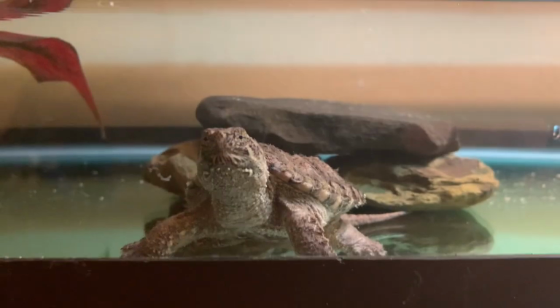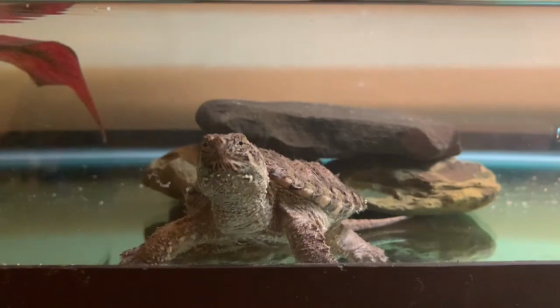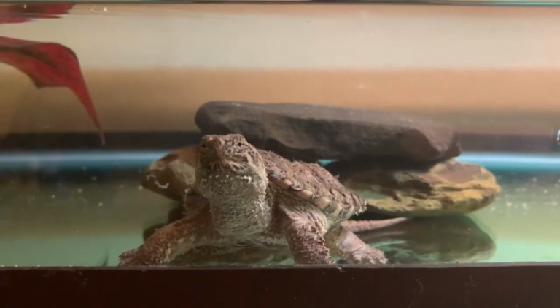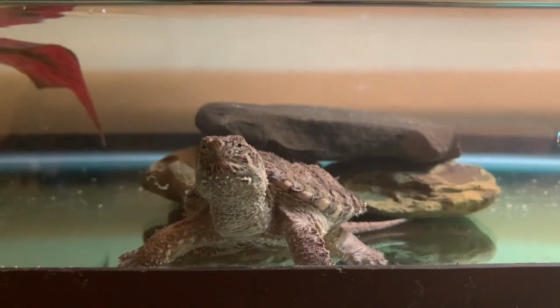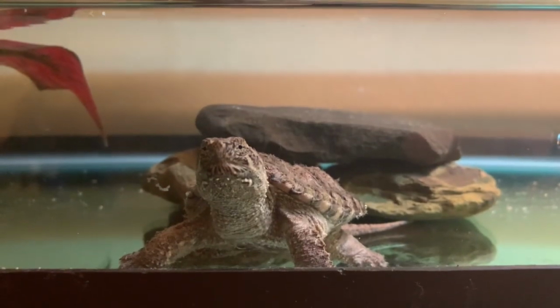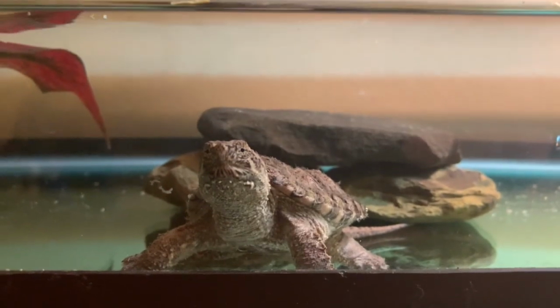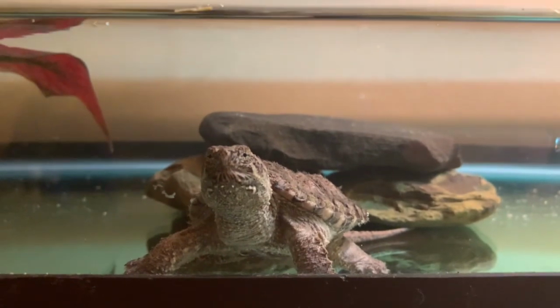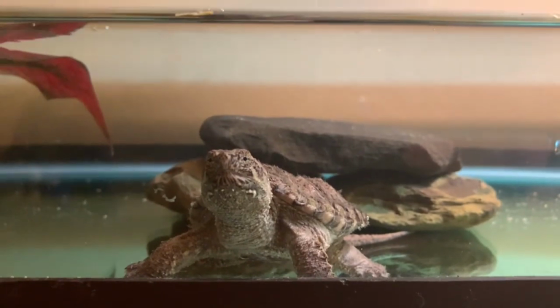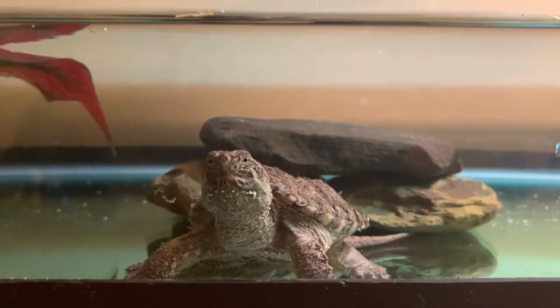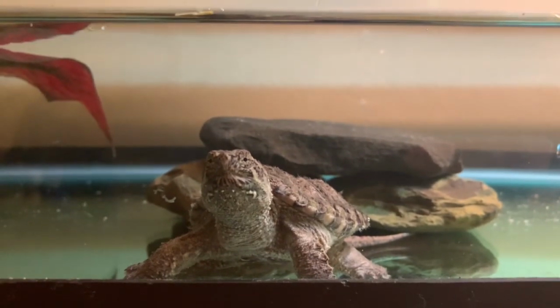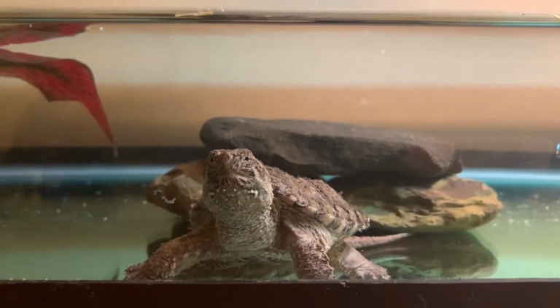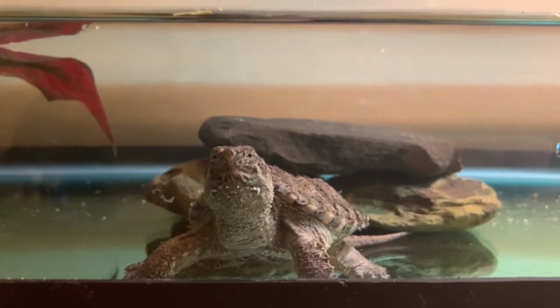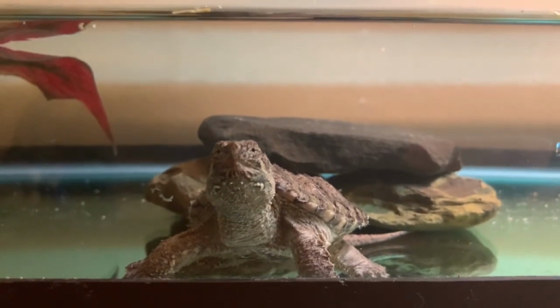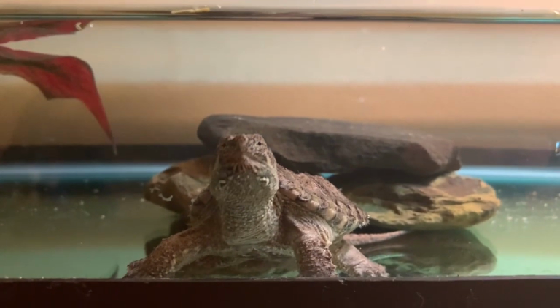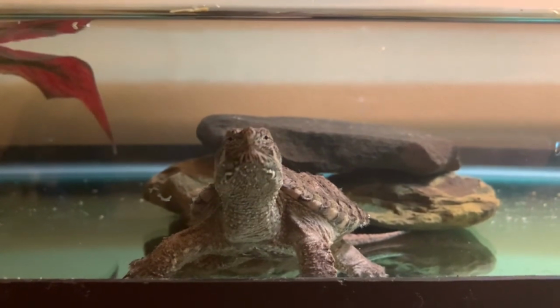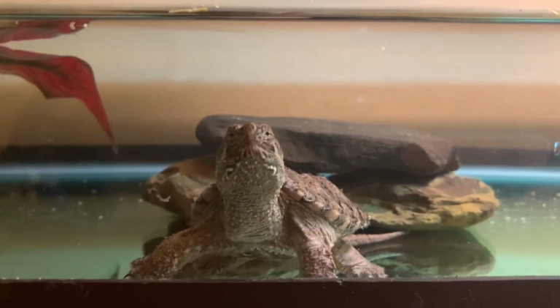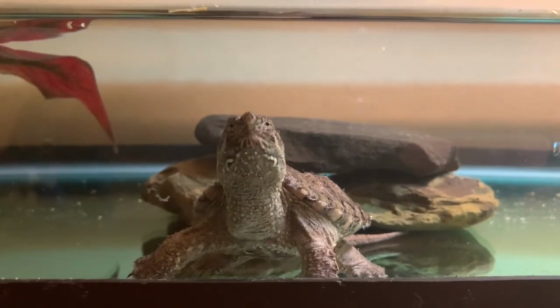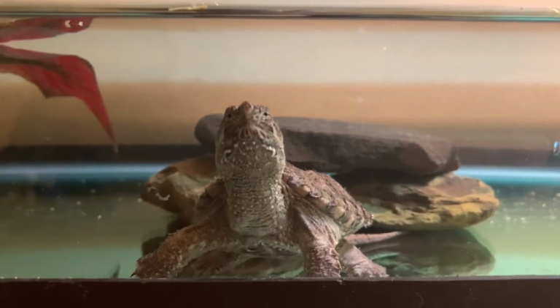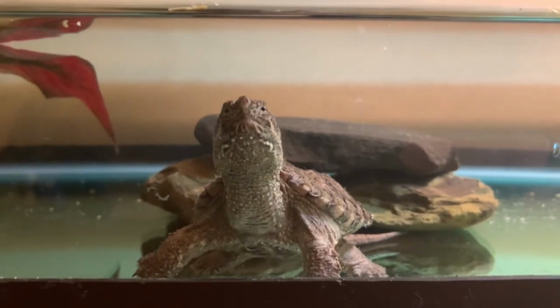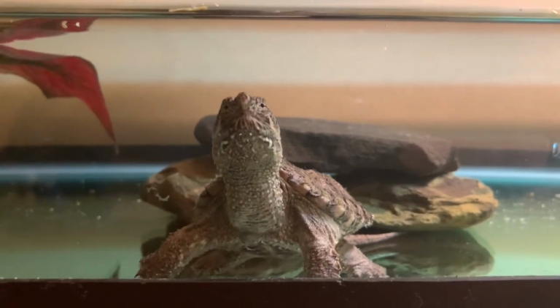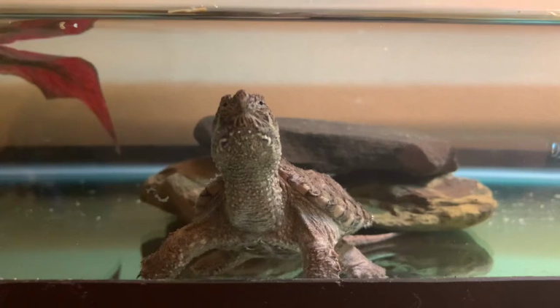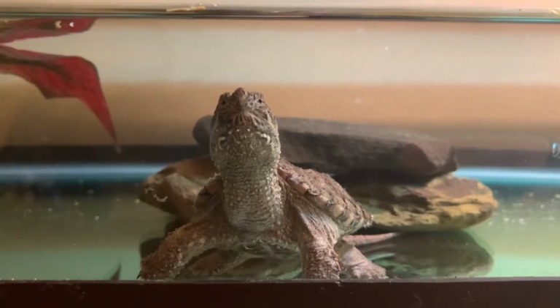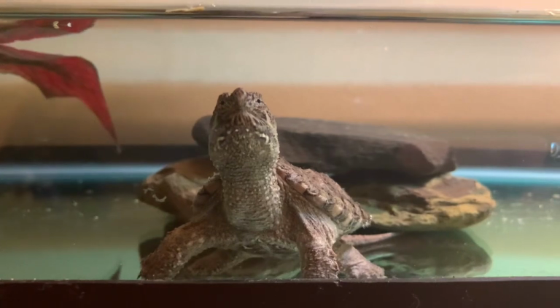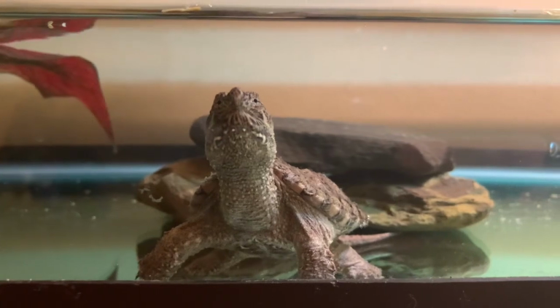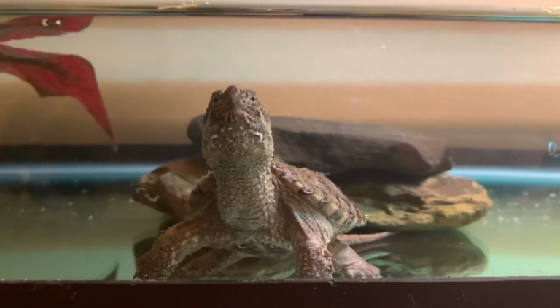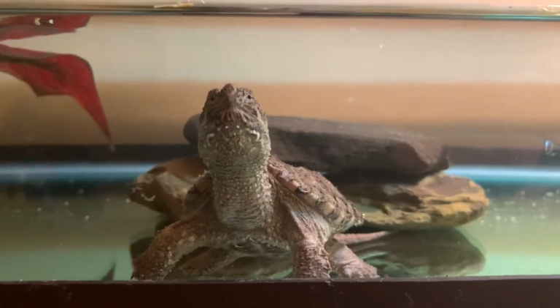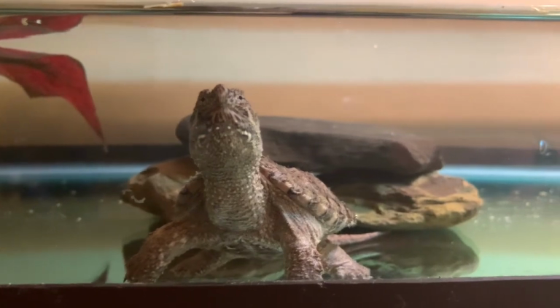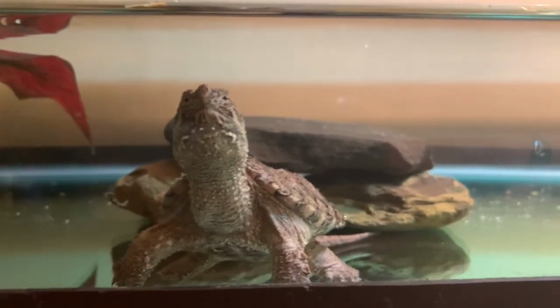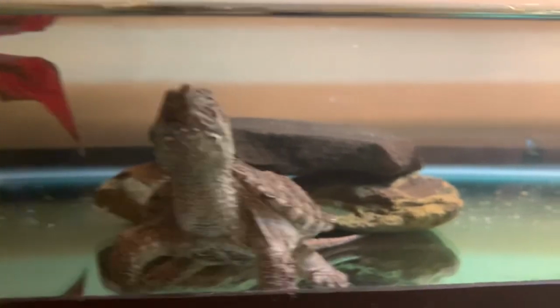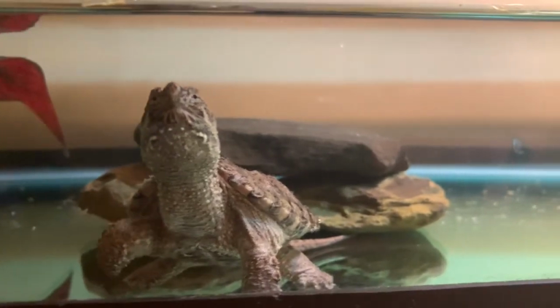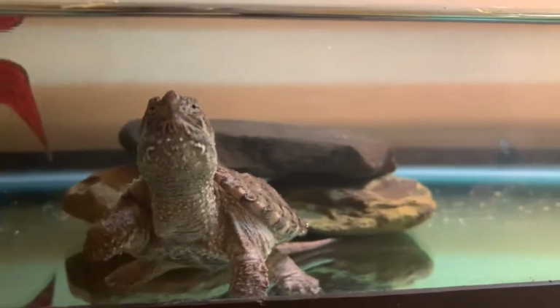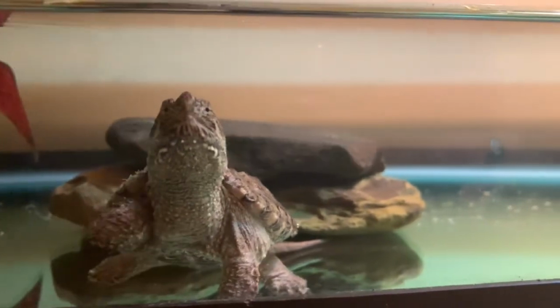Hey guys, how y'all doing? This is just a little update on the common snapping turtles, Charlie and Echo.